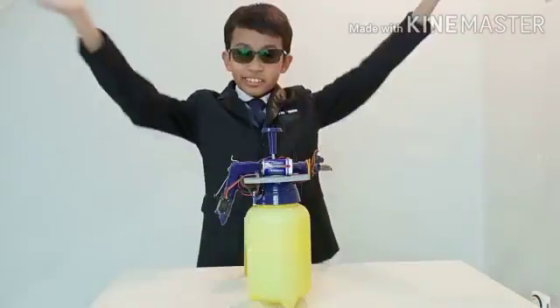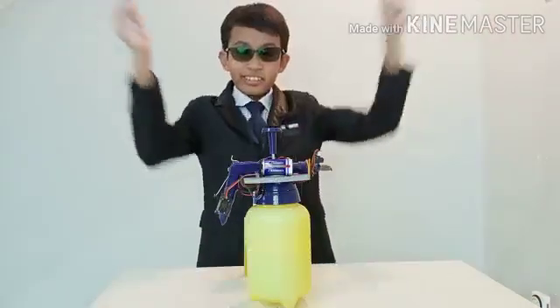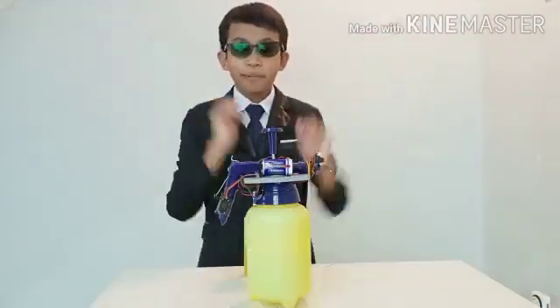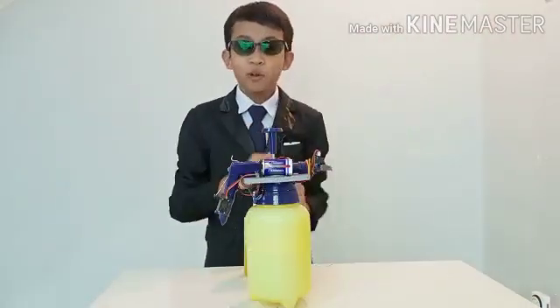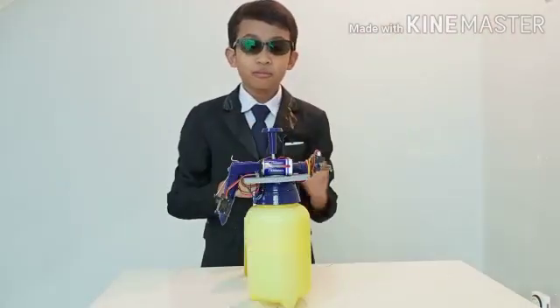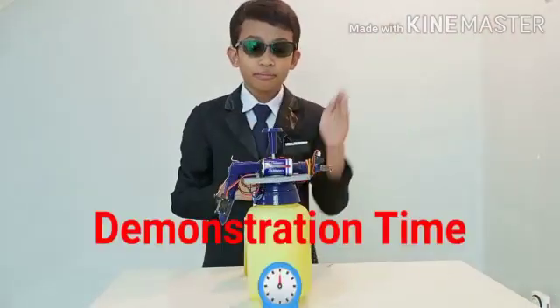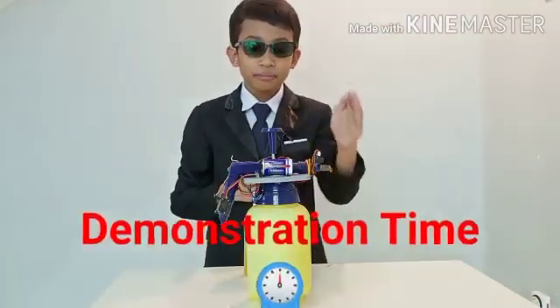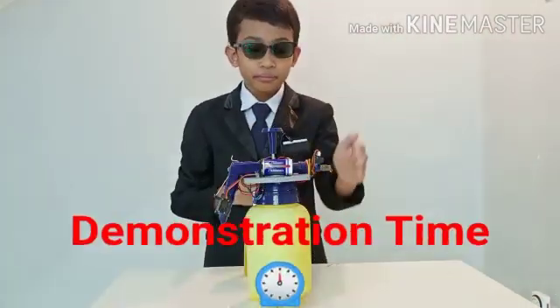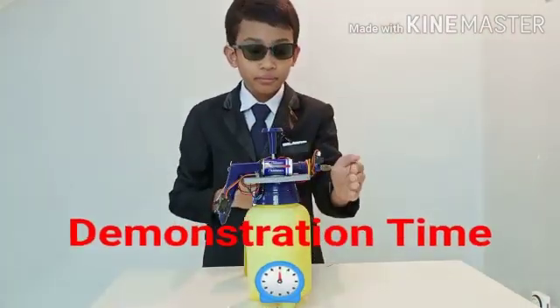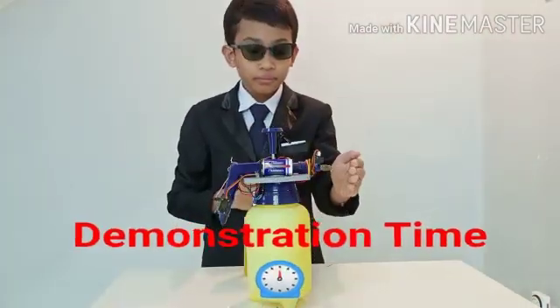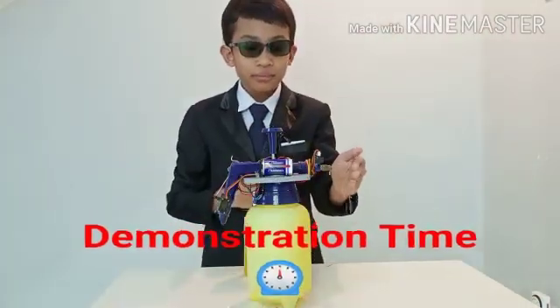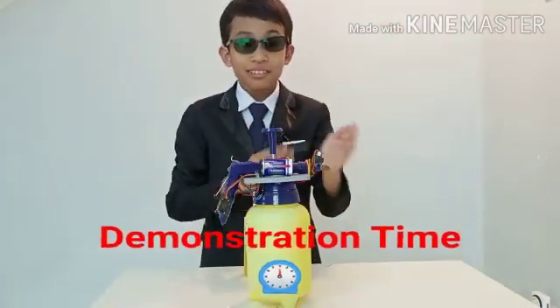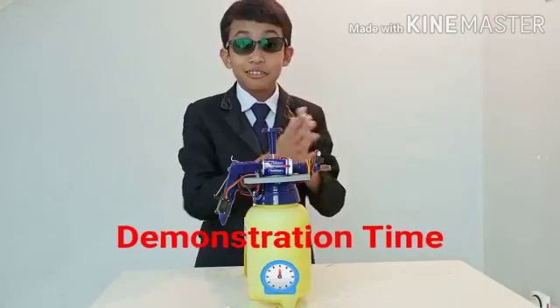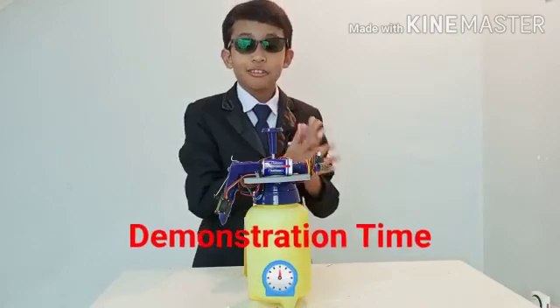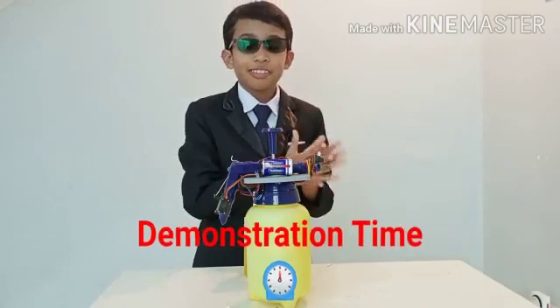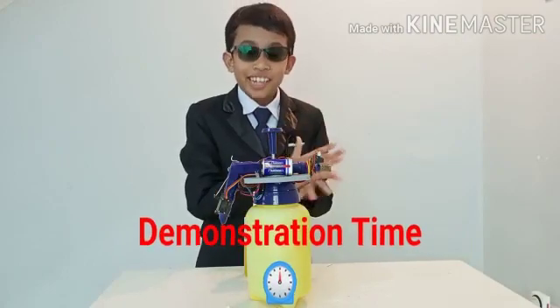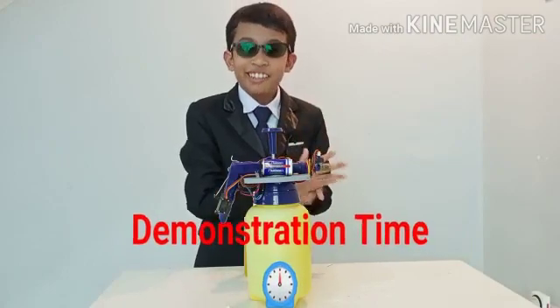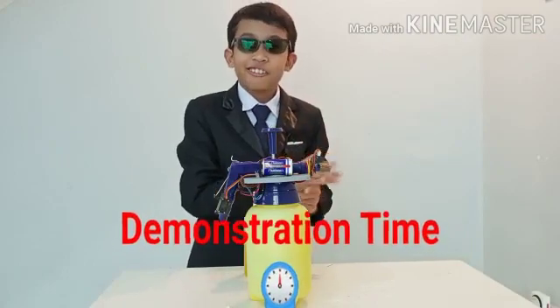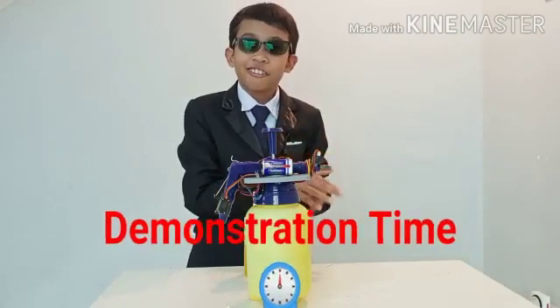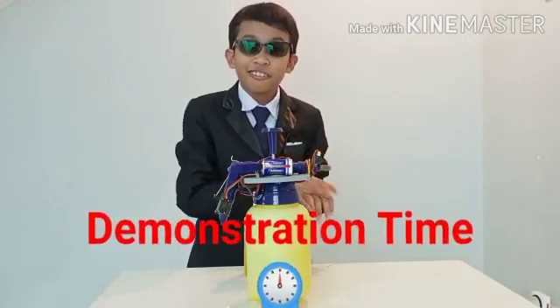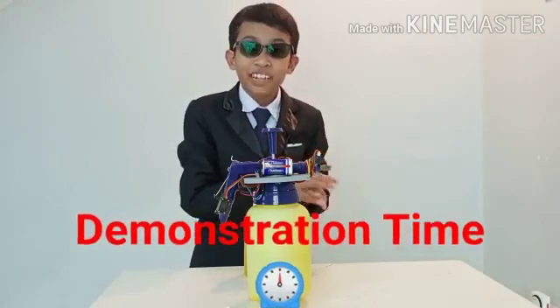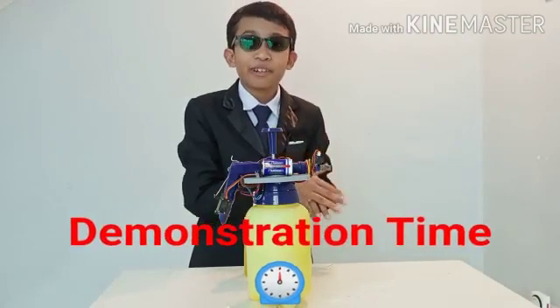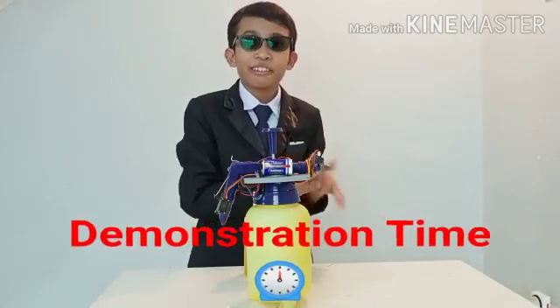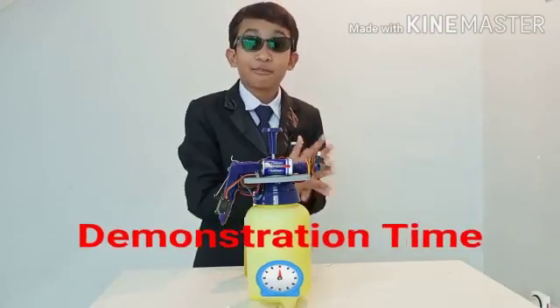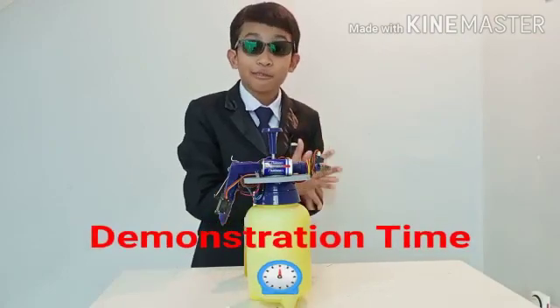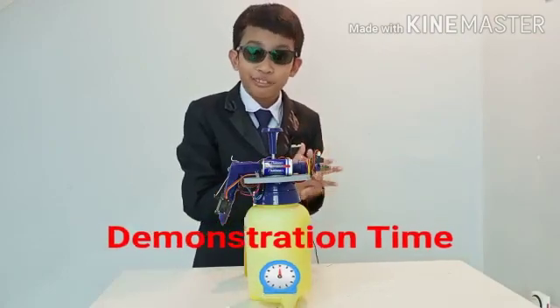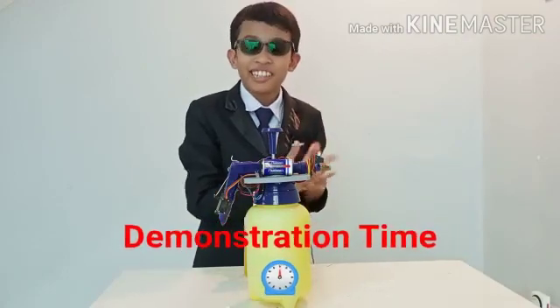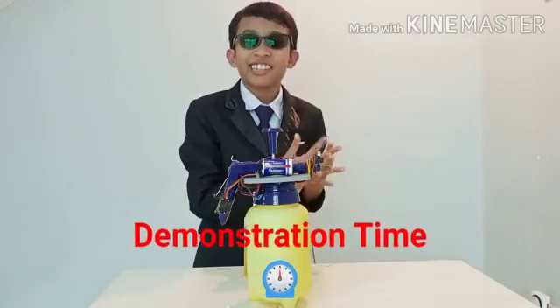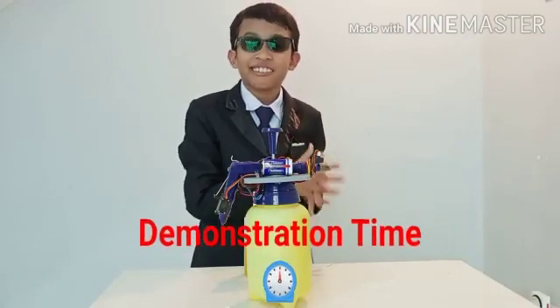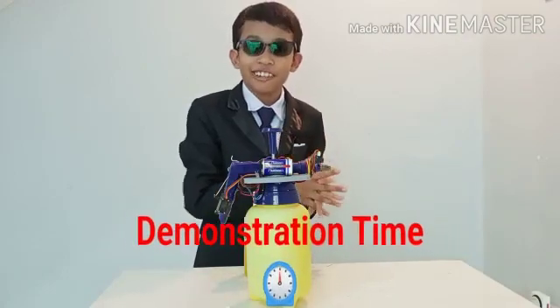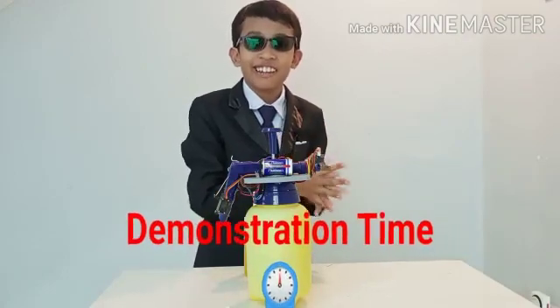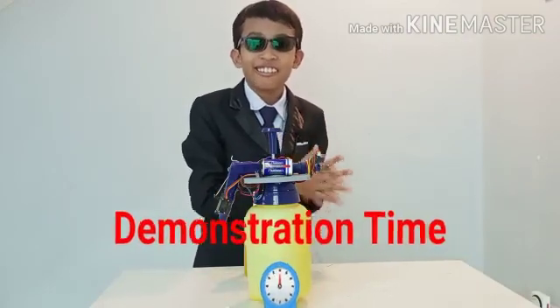Here is the demo, and this is also the right way to sanitize your hands.